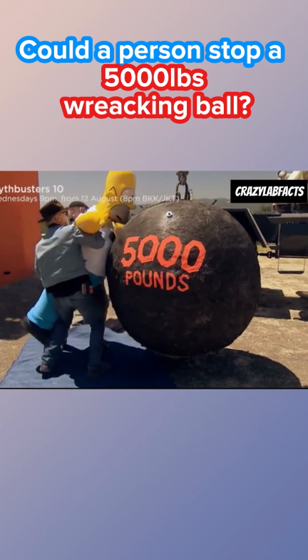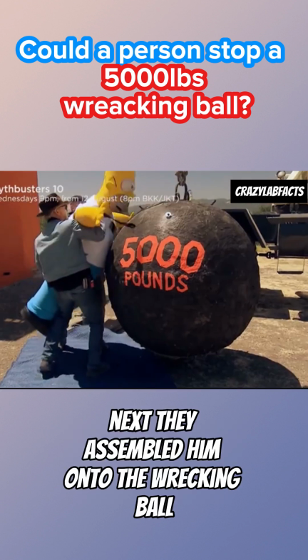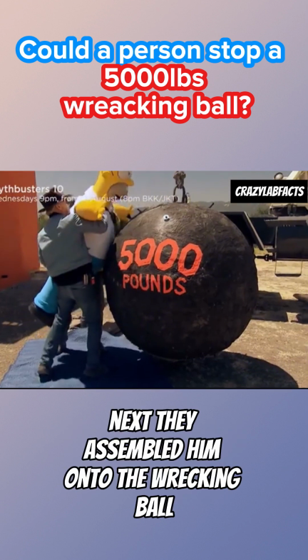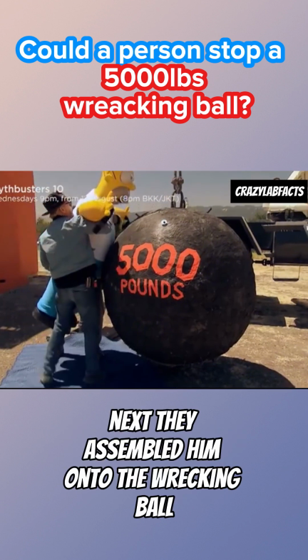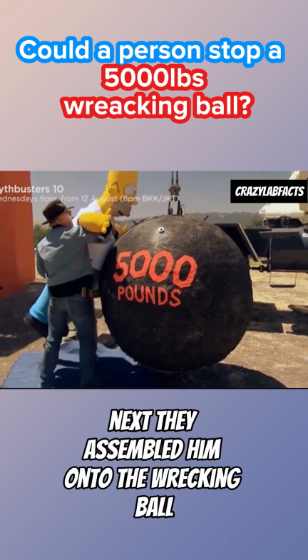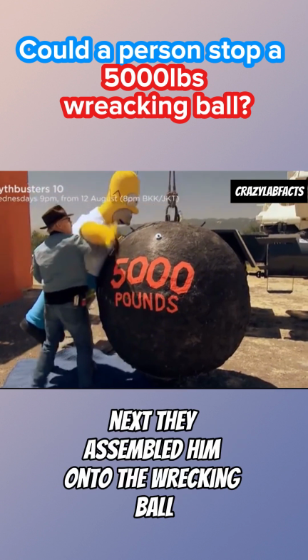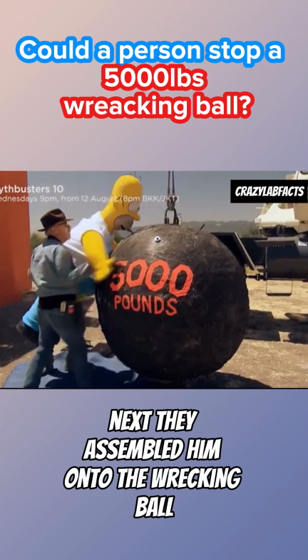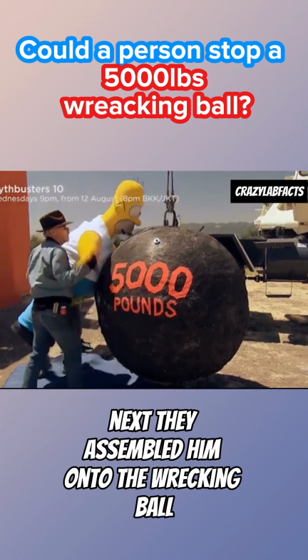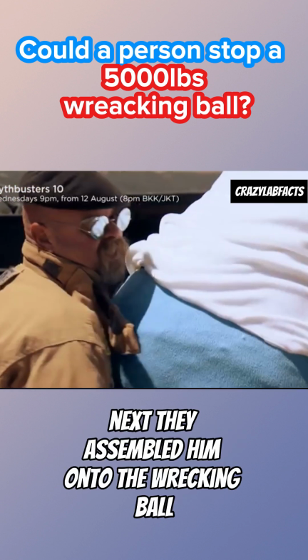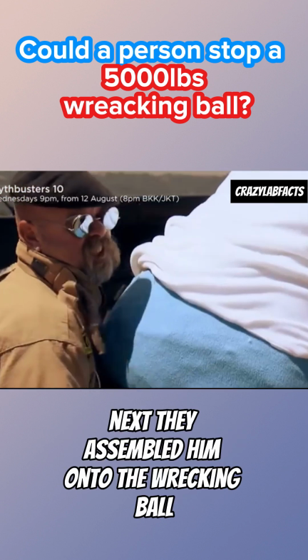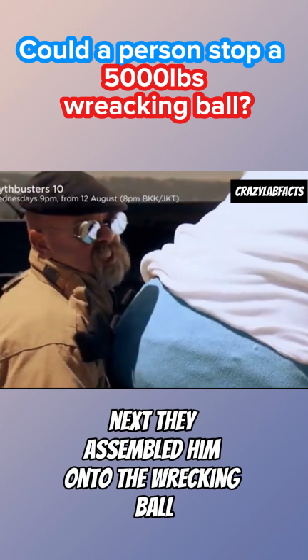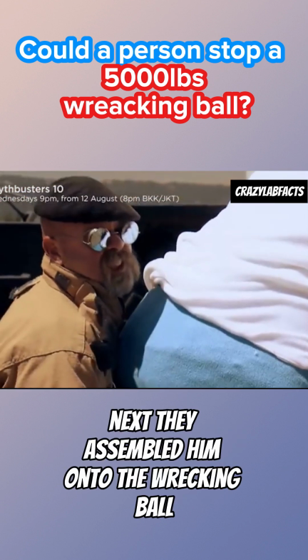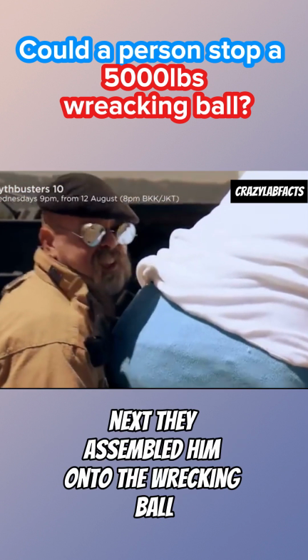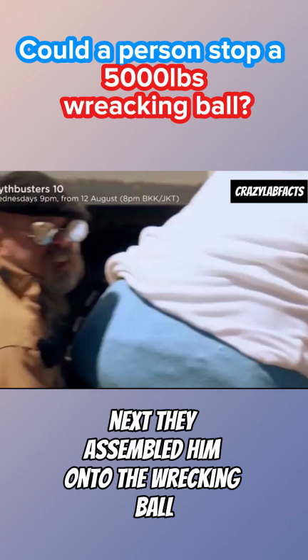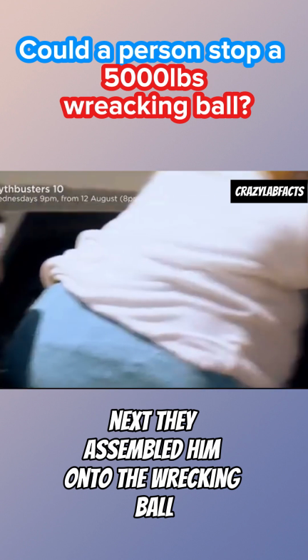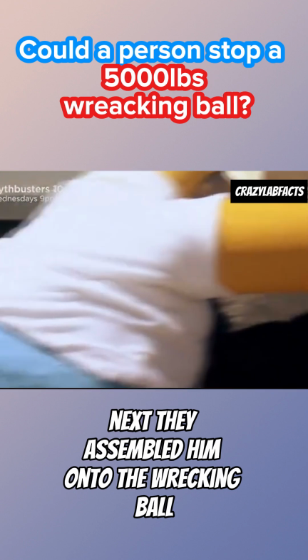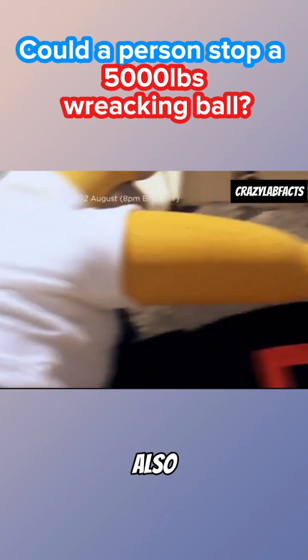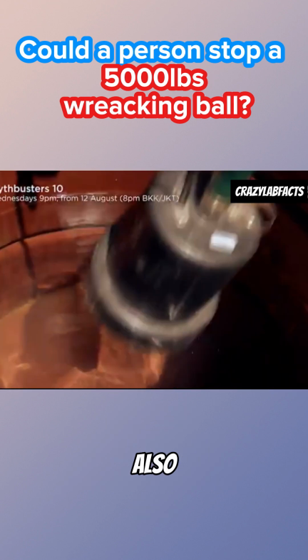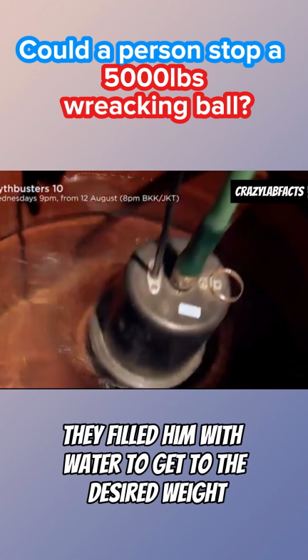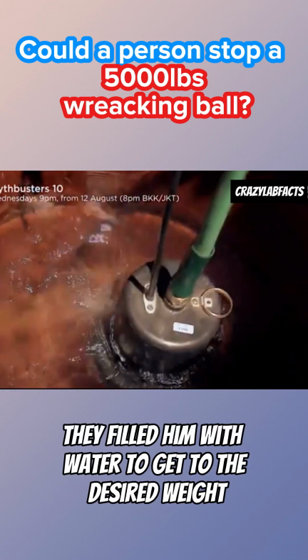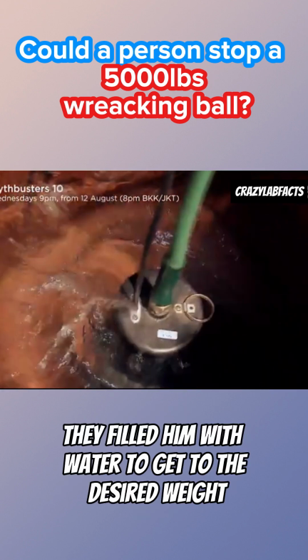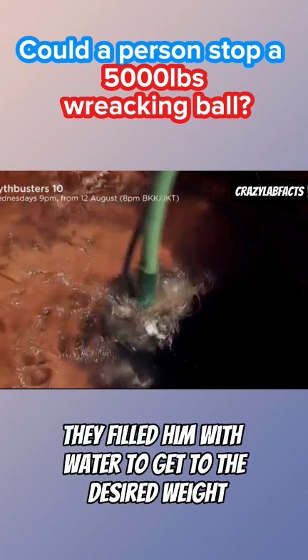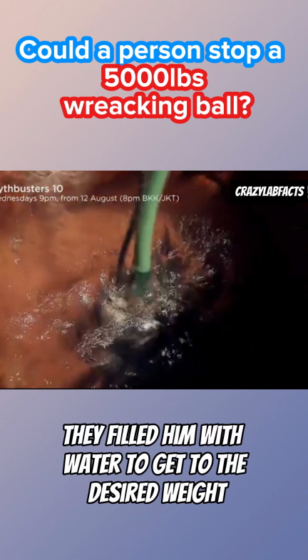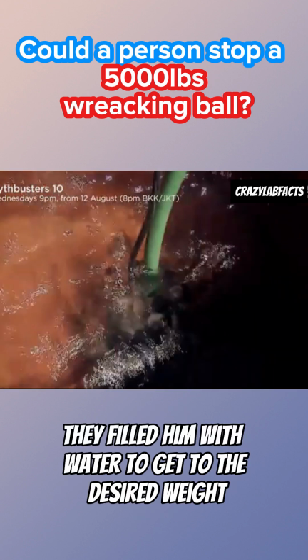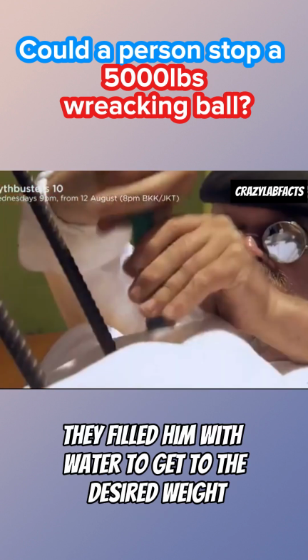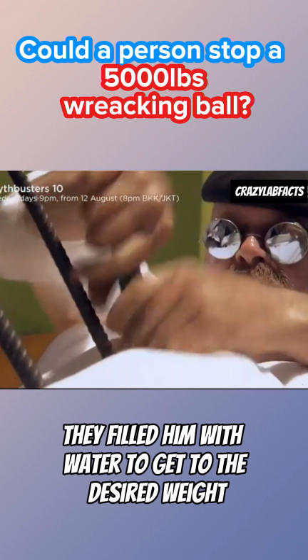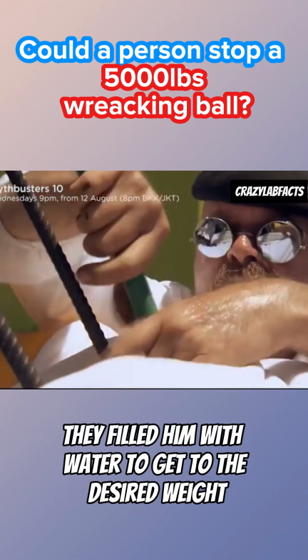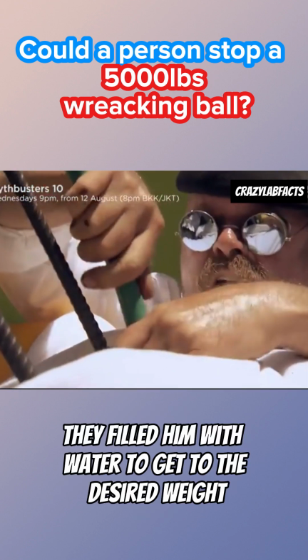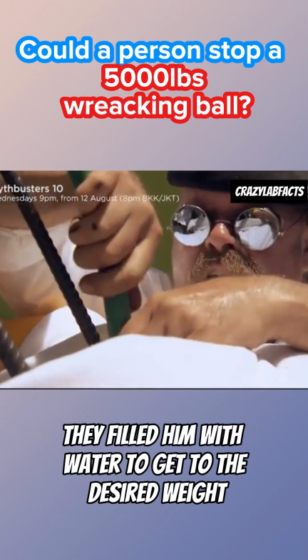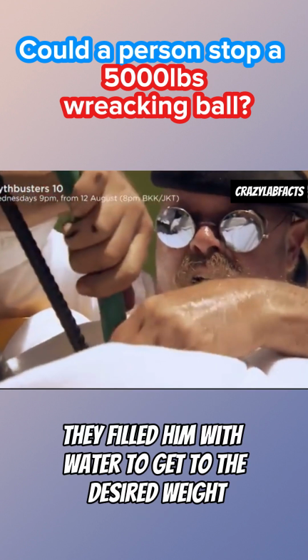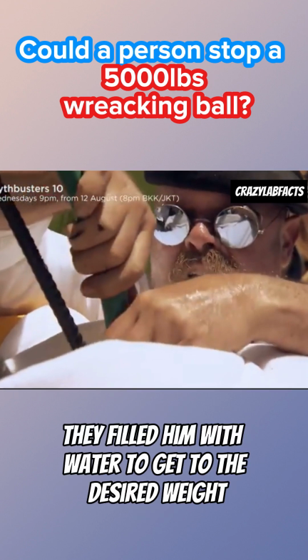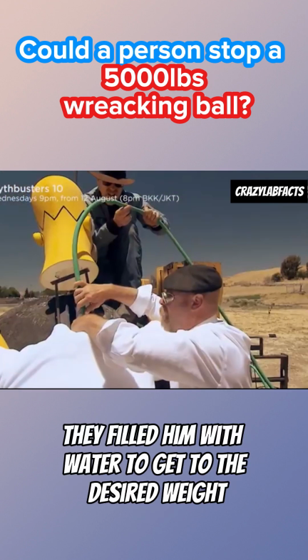Next, they assembled him onto the wrecking ball and filled him with water to get to the desired weight.